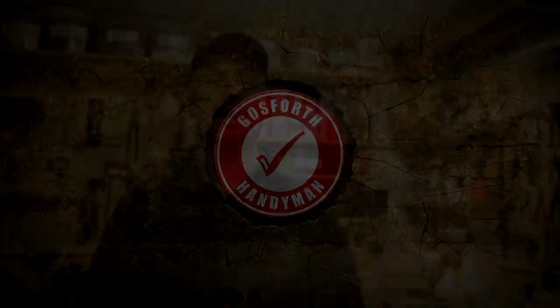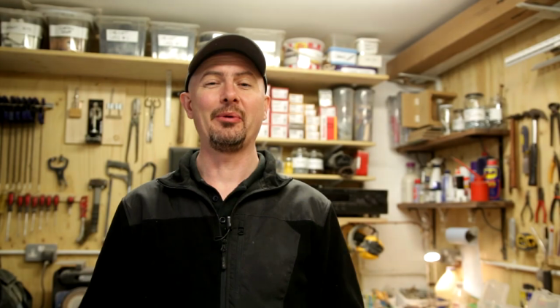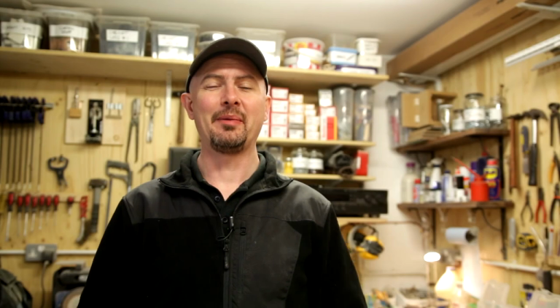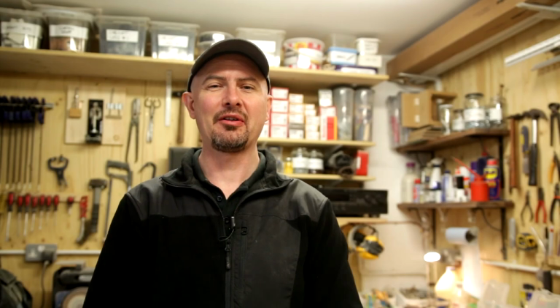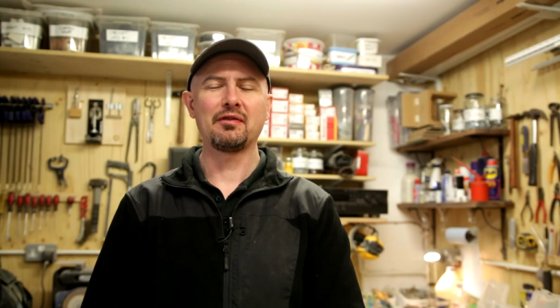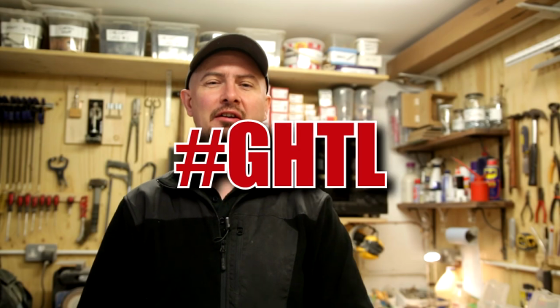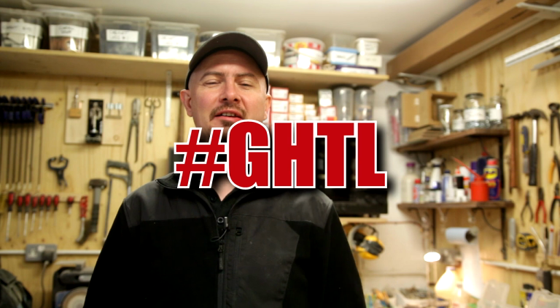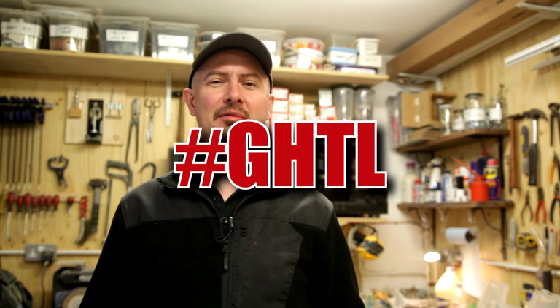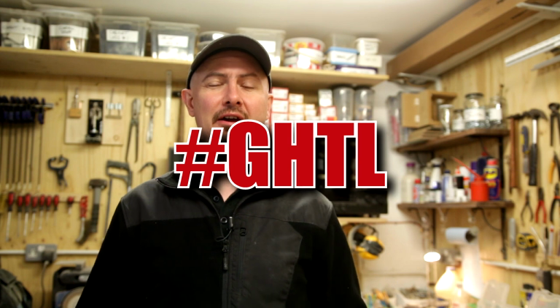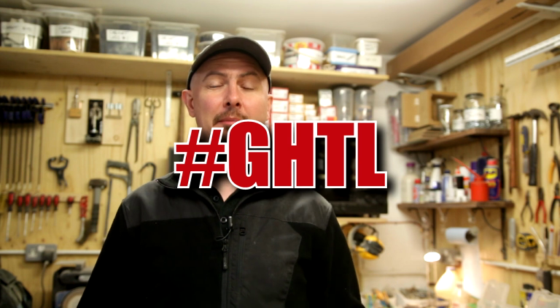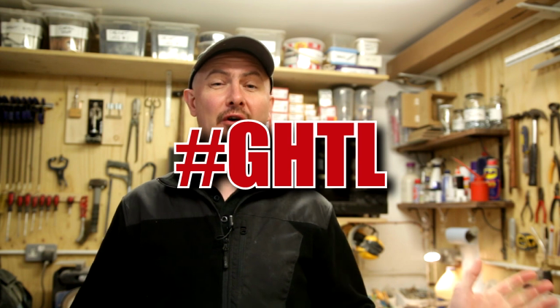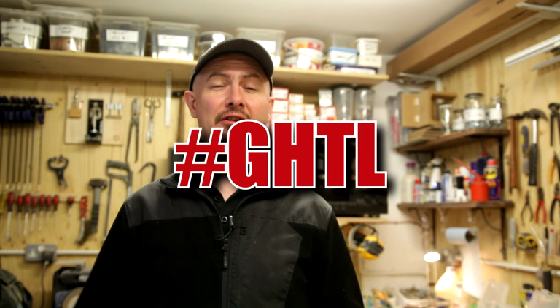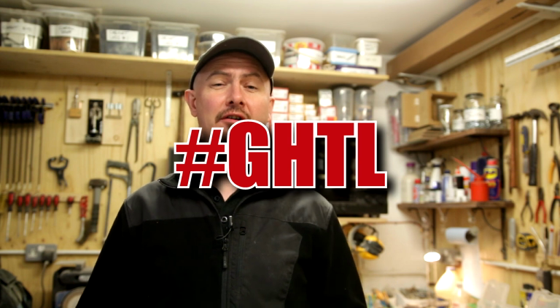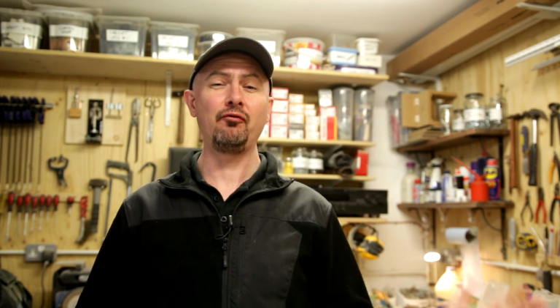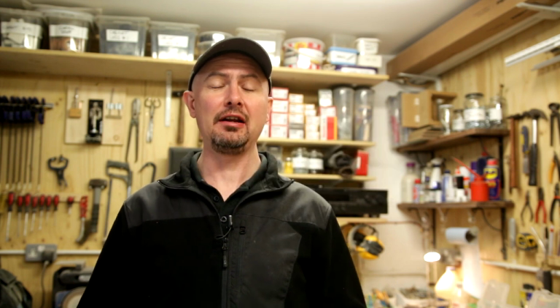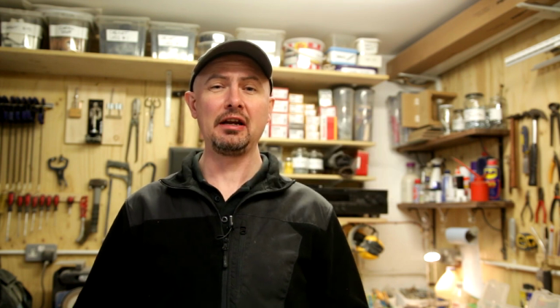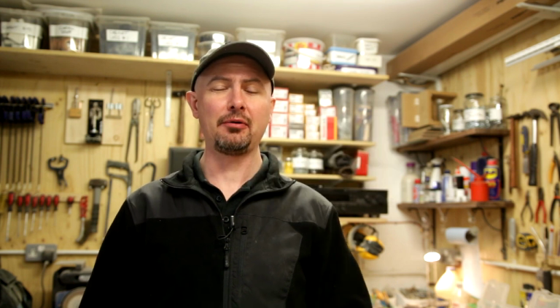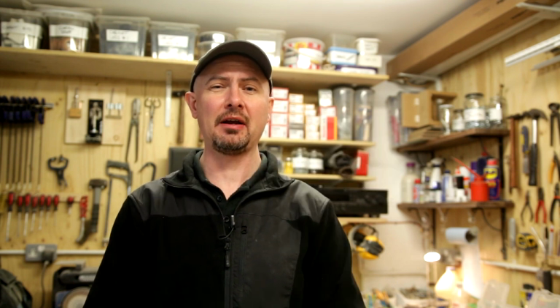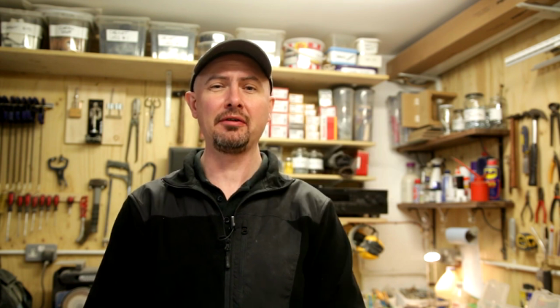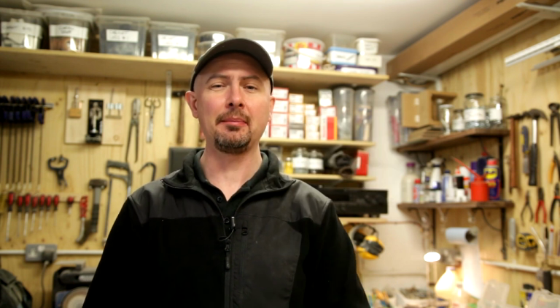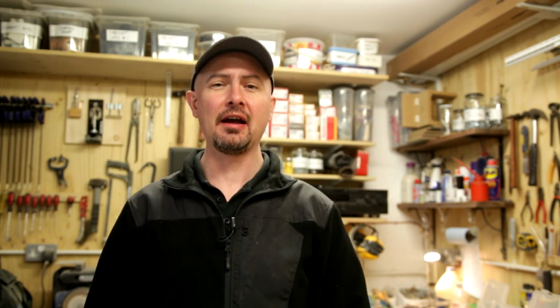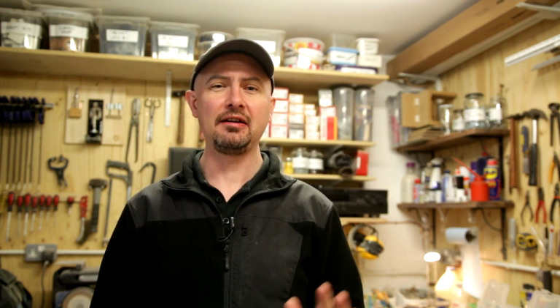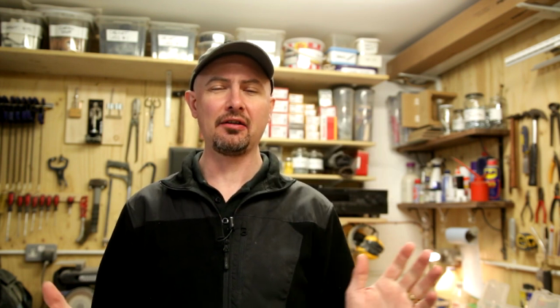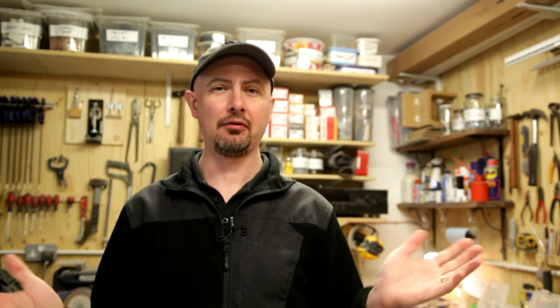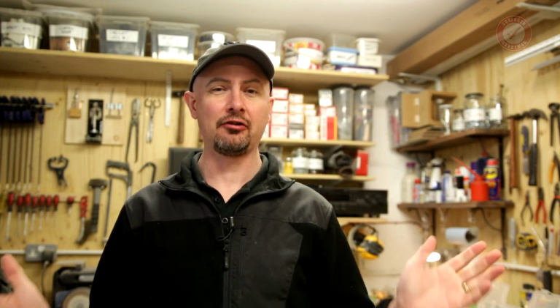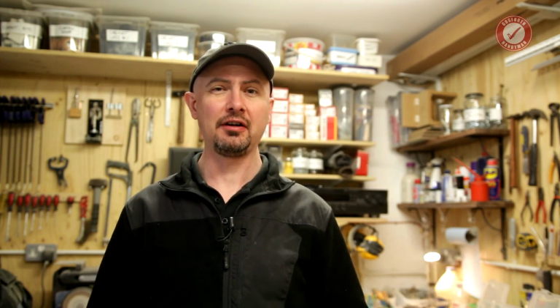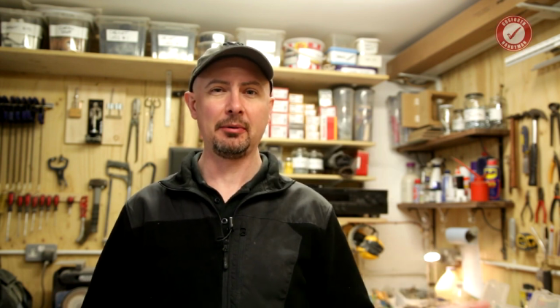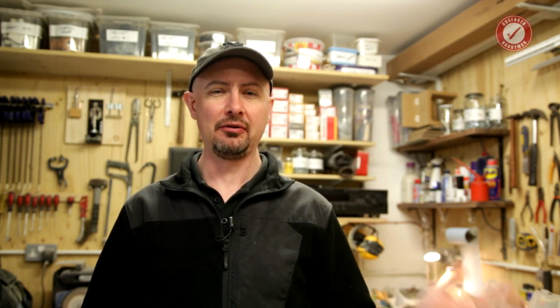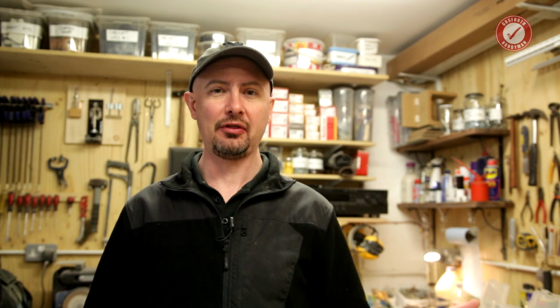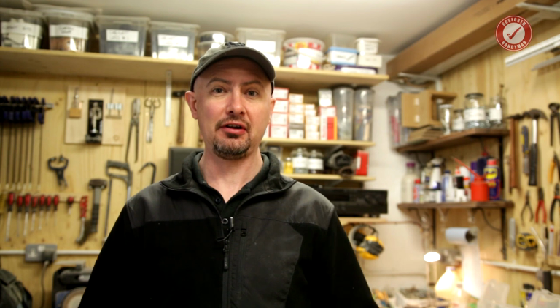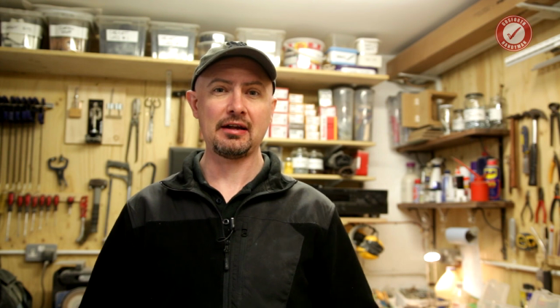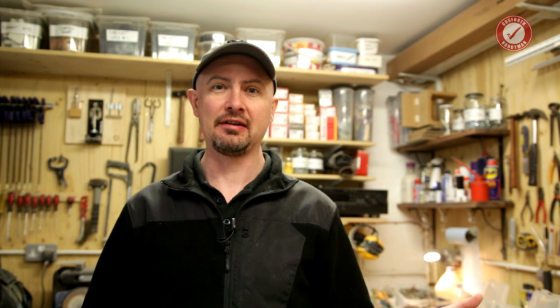Hiya, welcome back to the Gospel with Handyman Tips Library. Before I start, a really quick bit of housekeeping I need to get through. I'll try and keep it under 30 seconds.